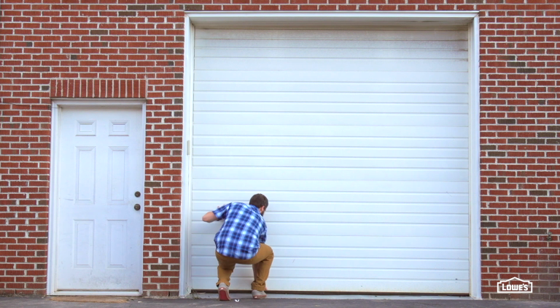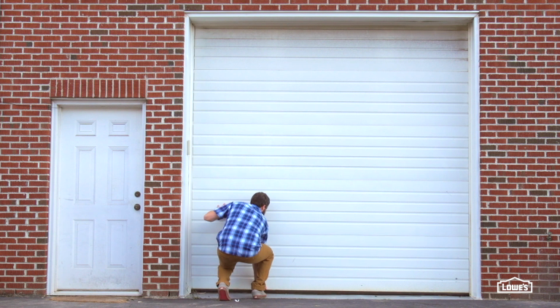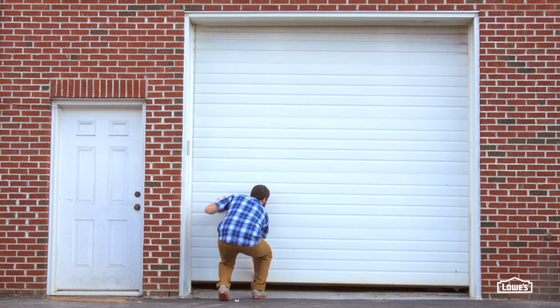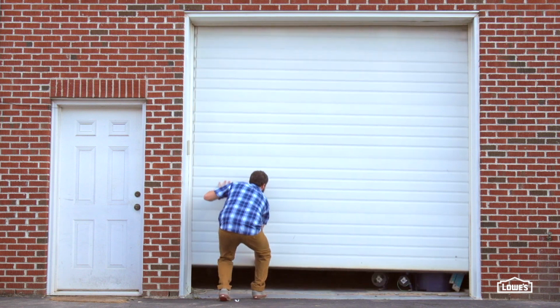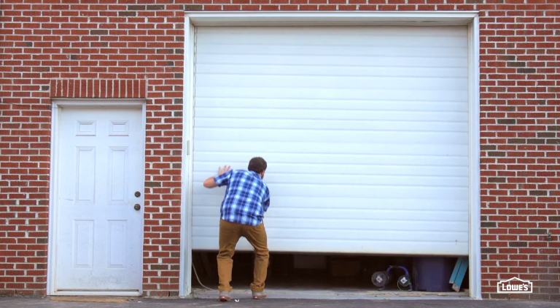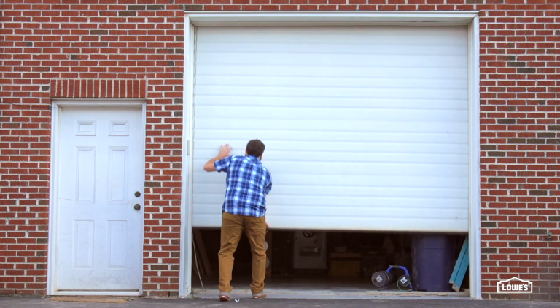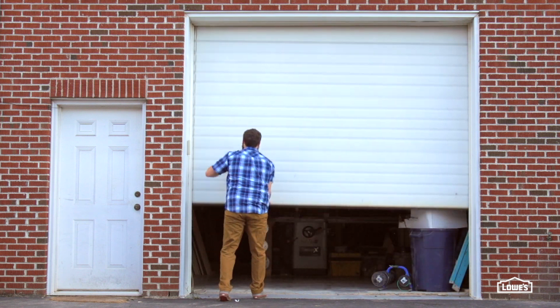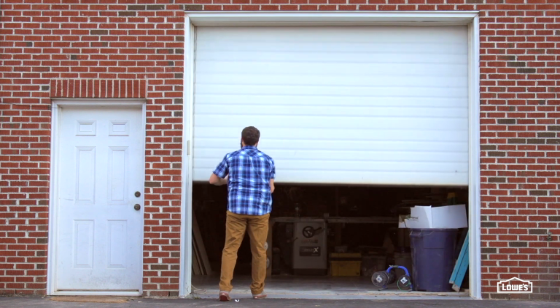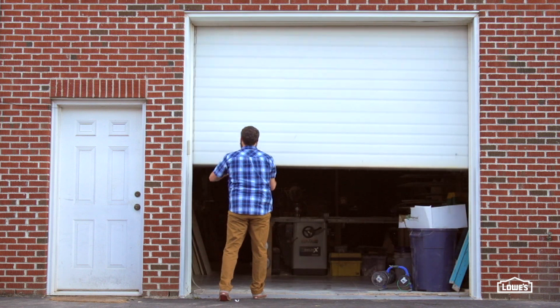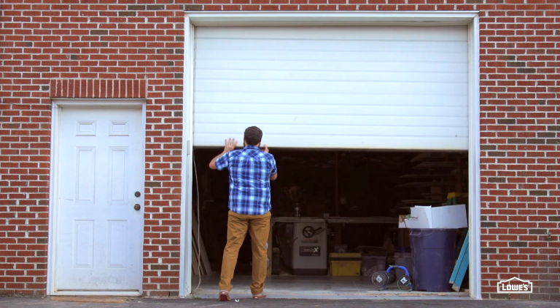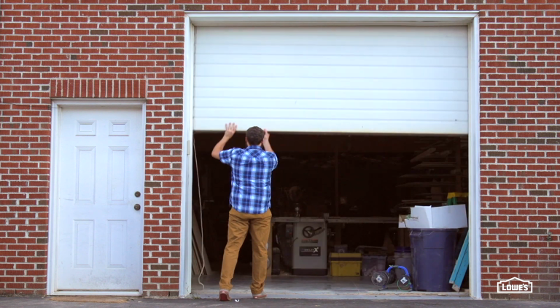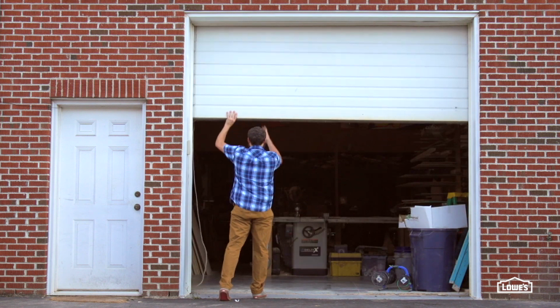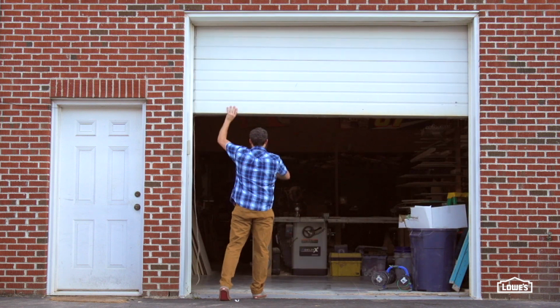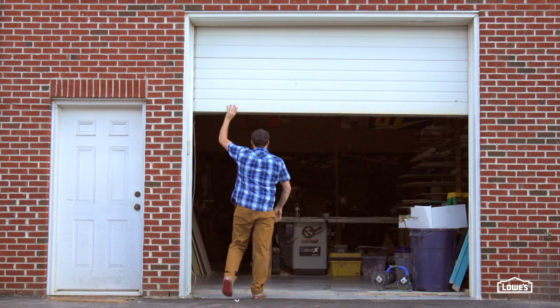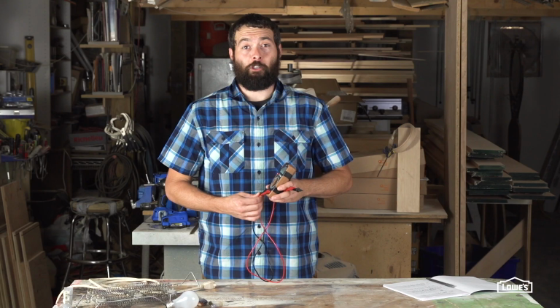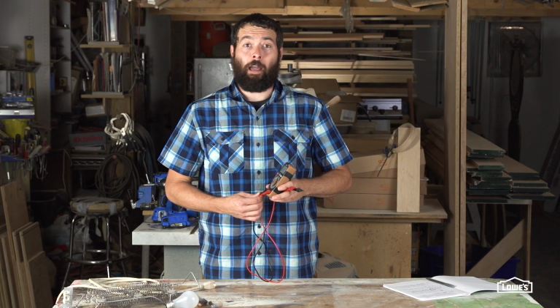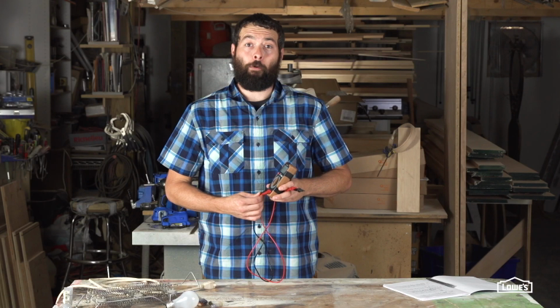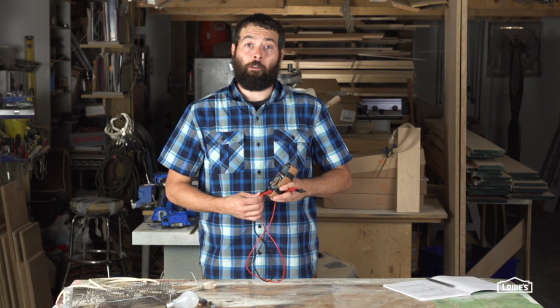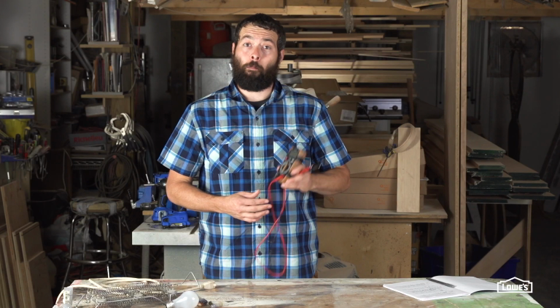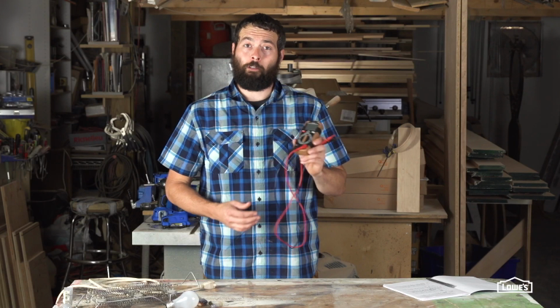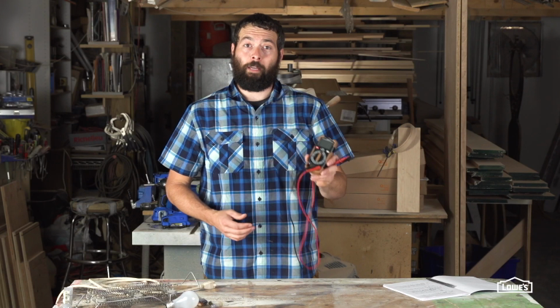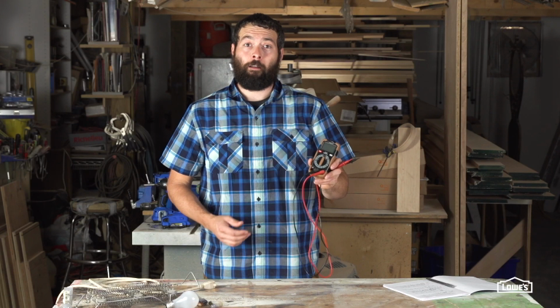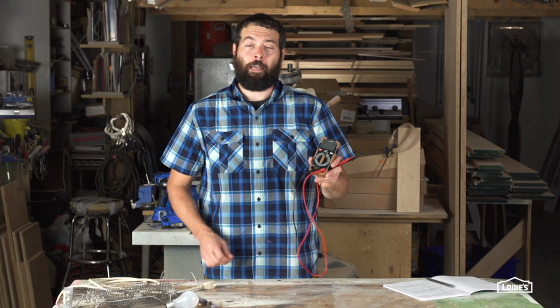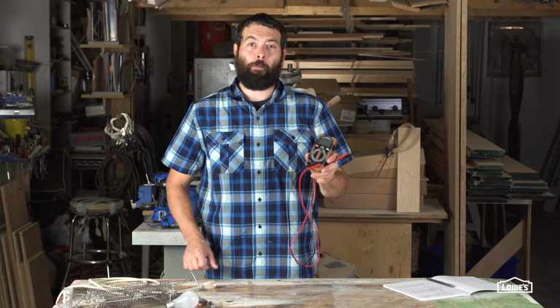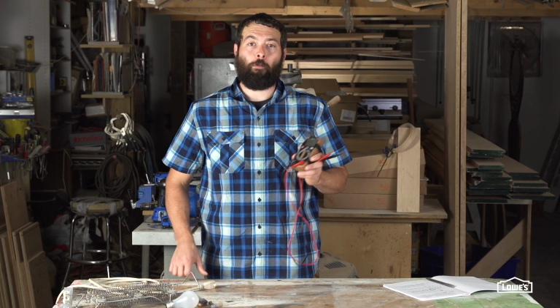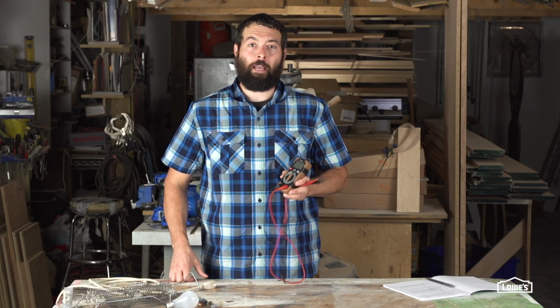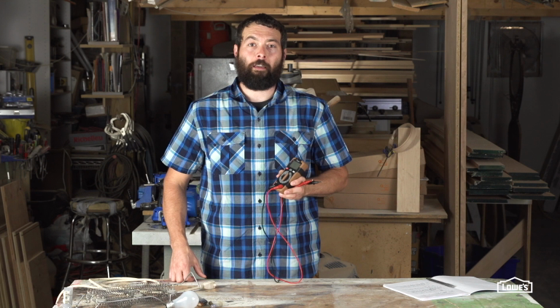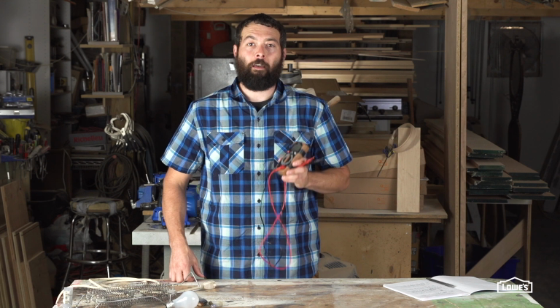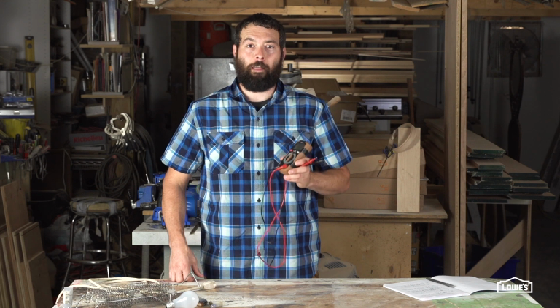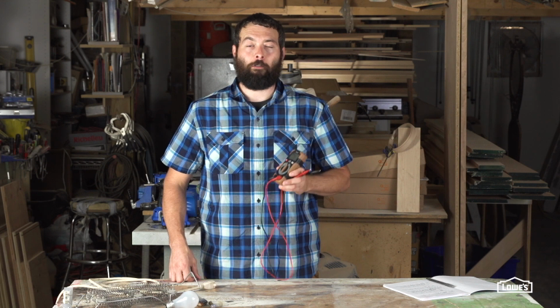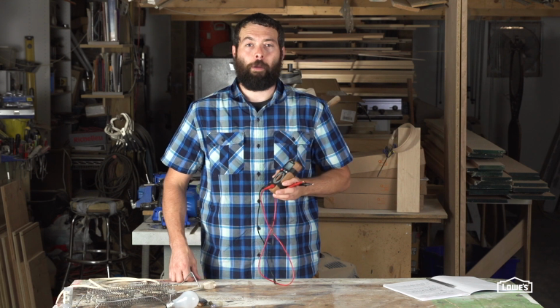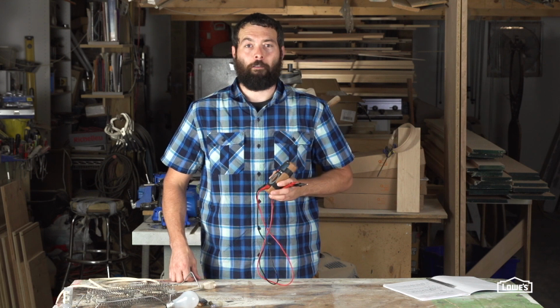Hey everyone, Chris Byron here with Lowe's. Today we're at the shop to show you how we can use a multimeter to help you with basic electrical repairs.